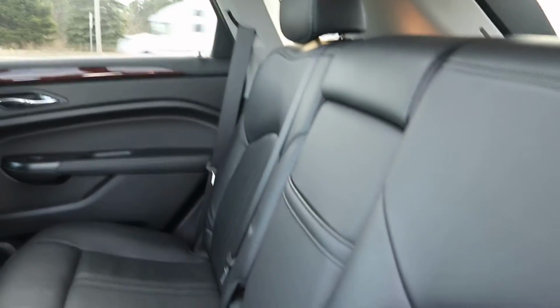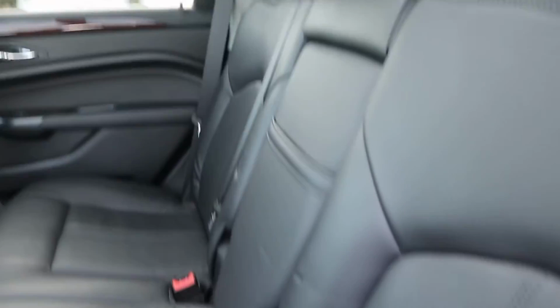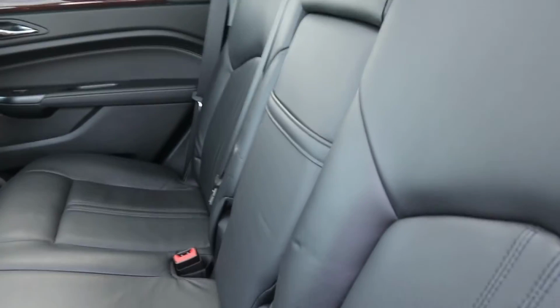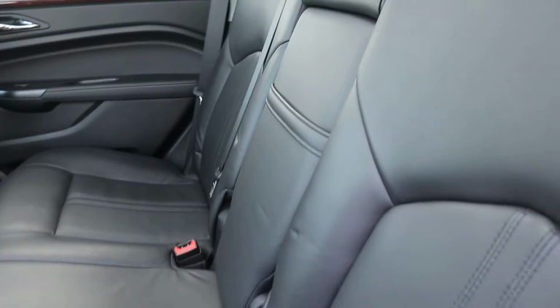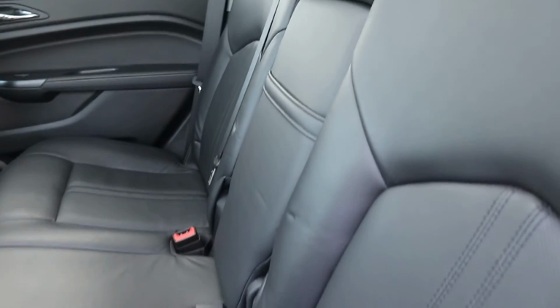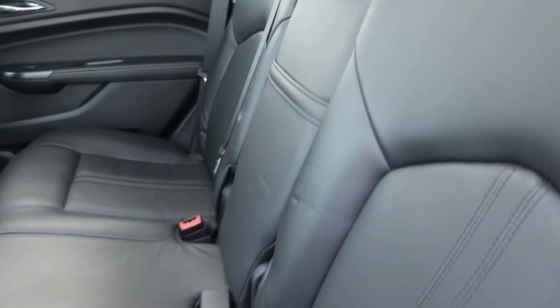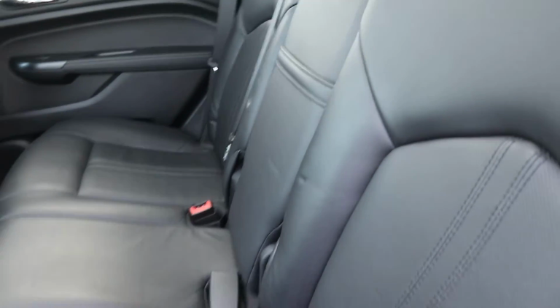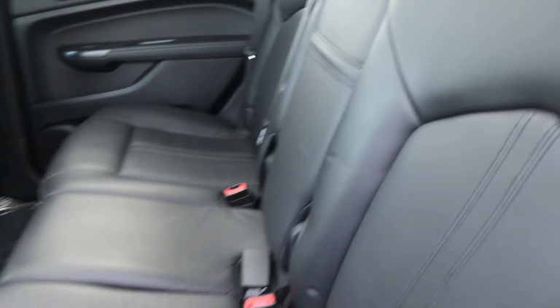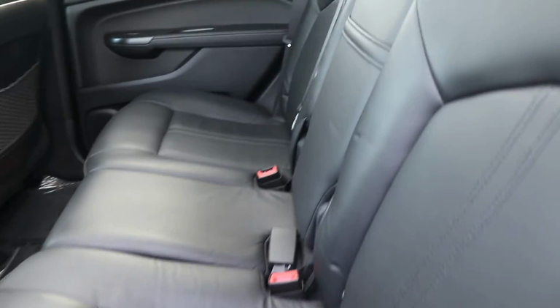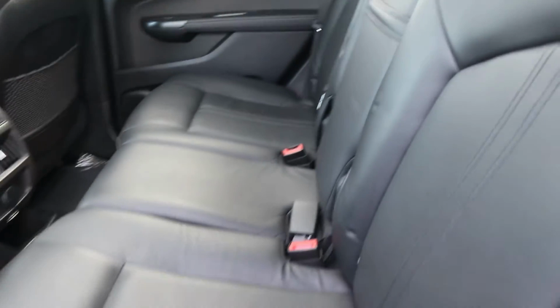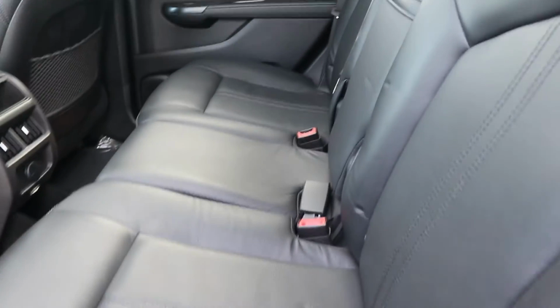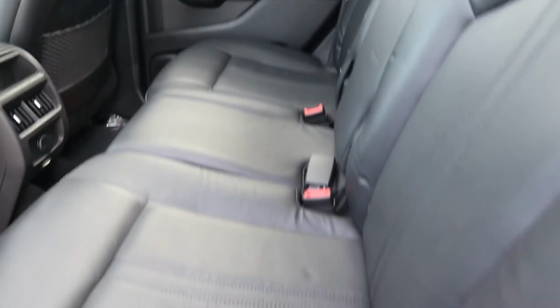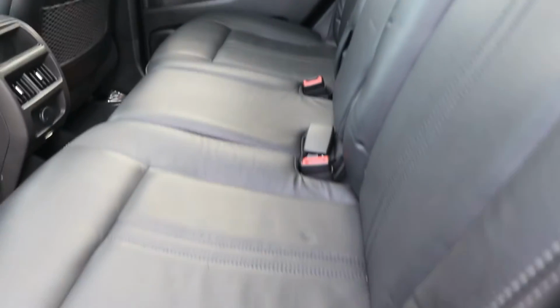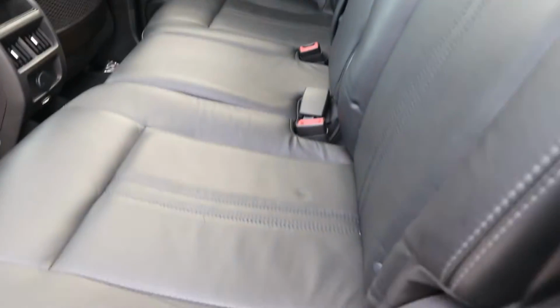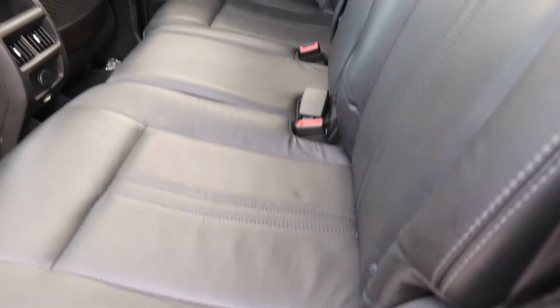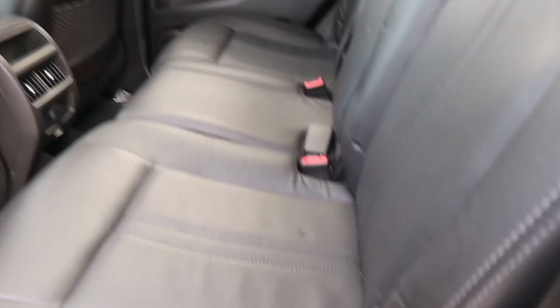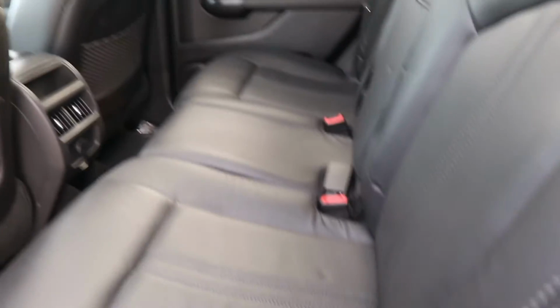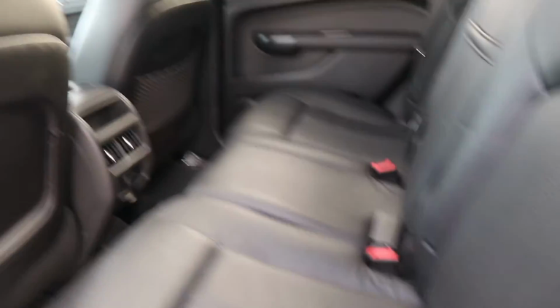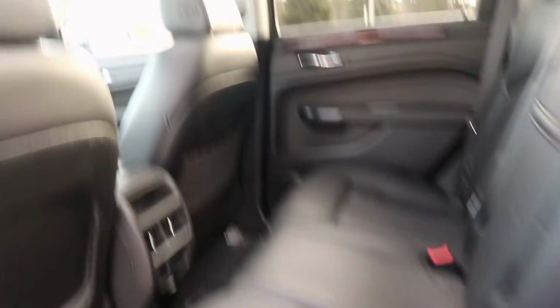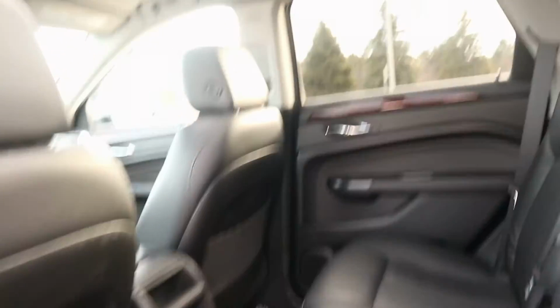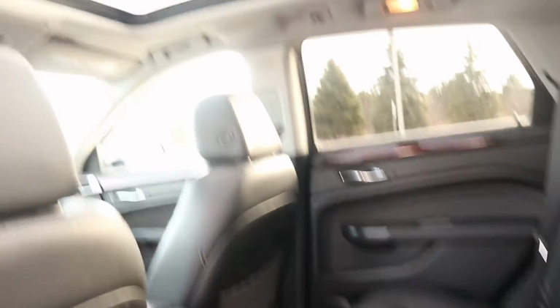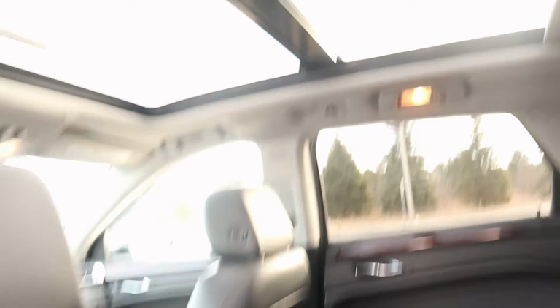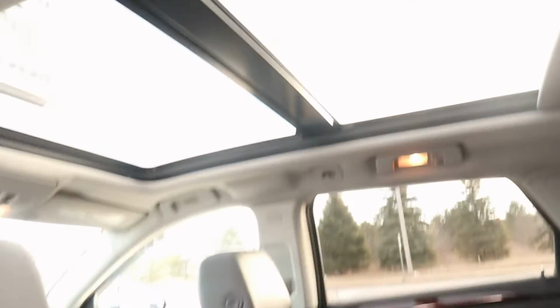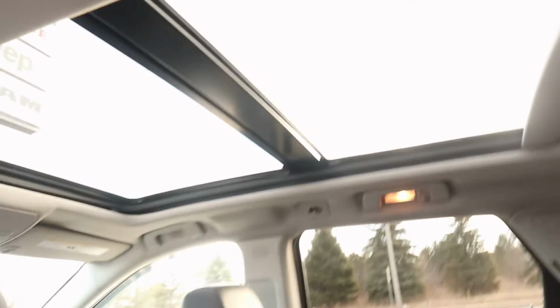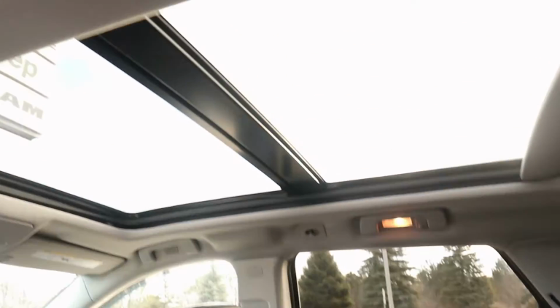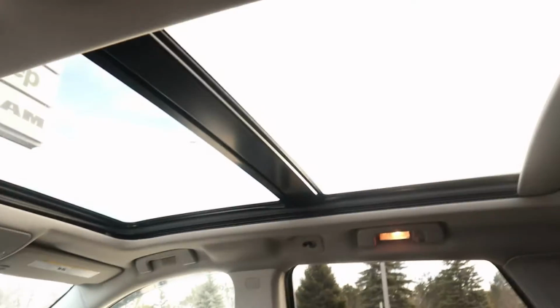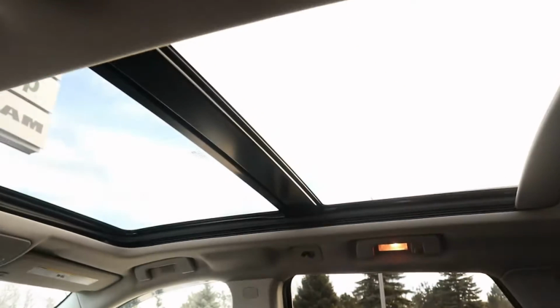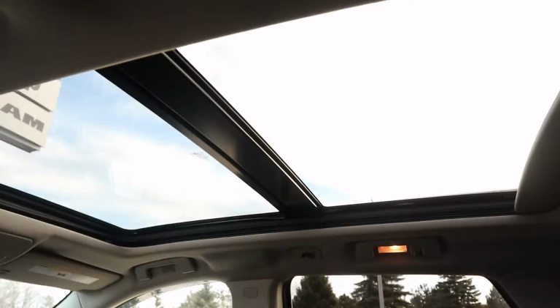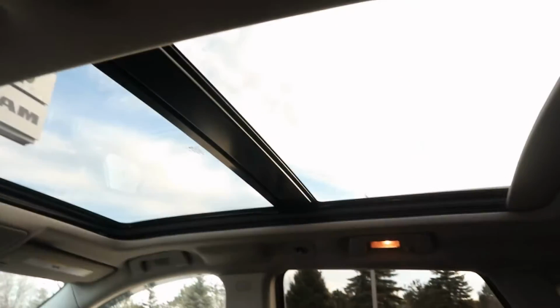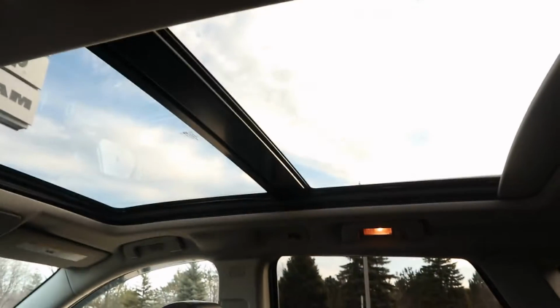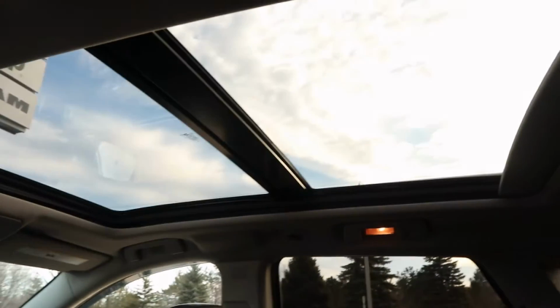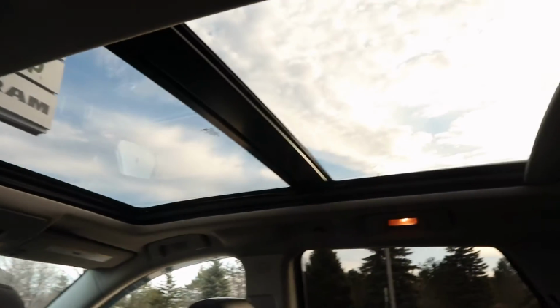Leather back seats are in great condition. Does have the panoramic sunroof.